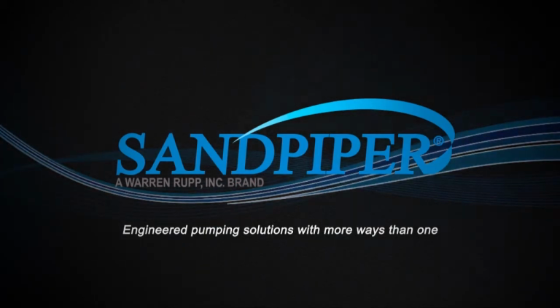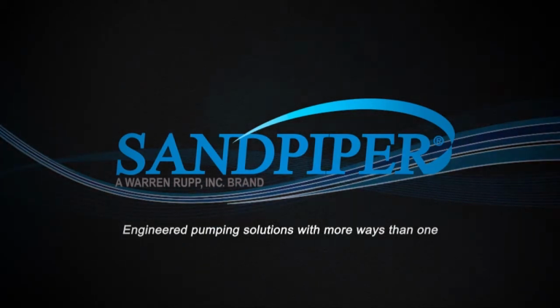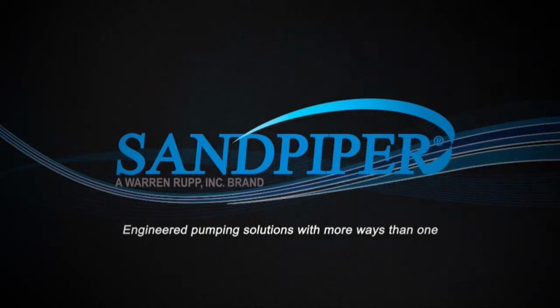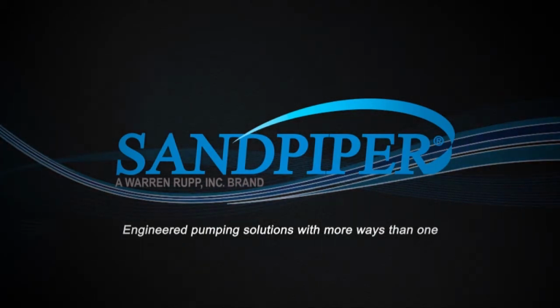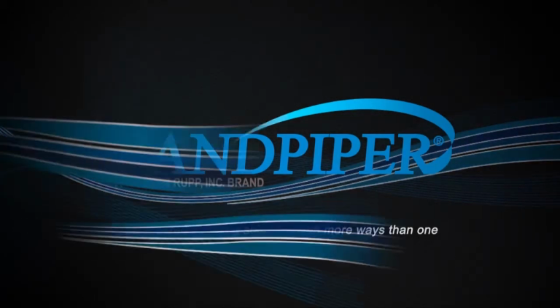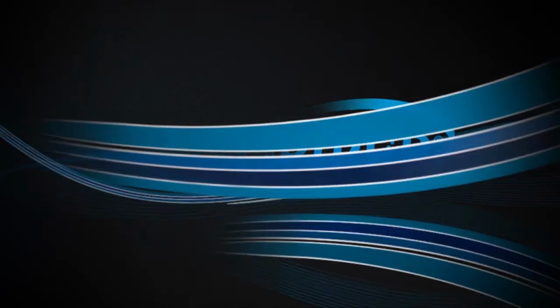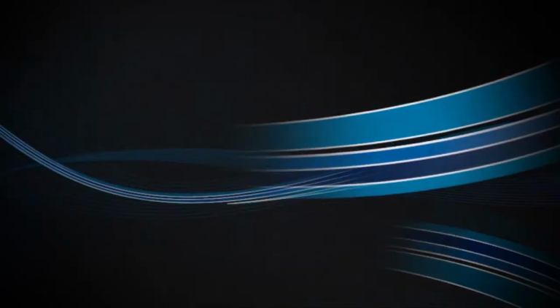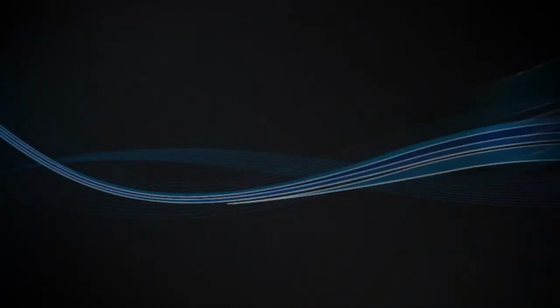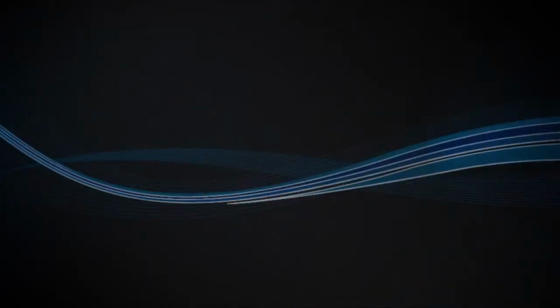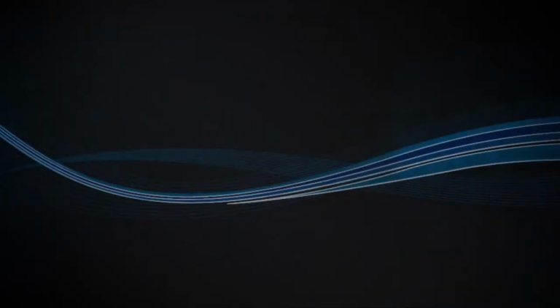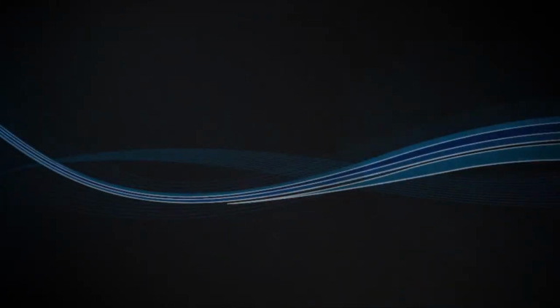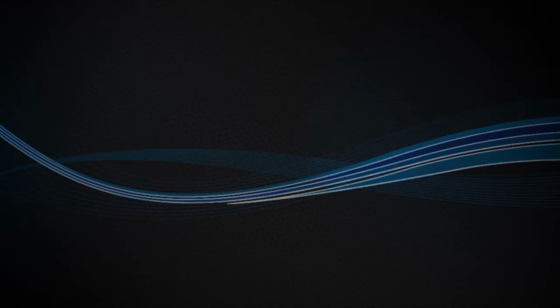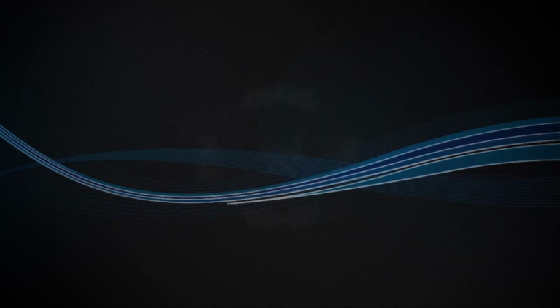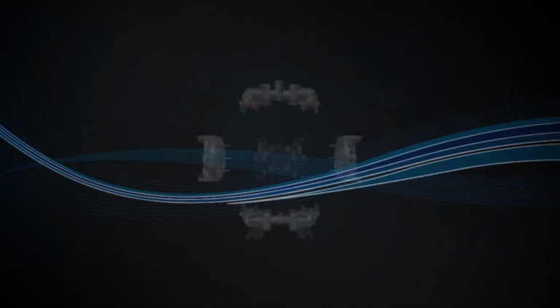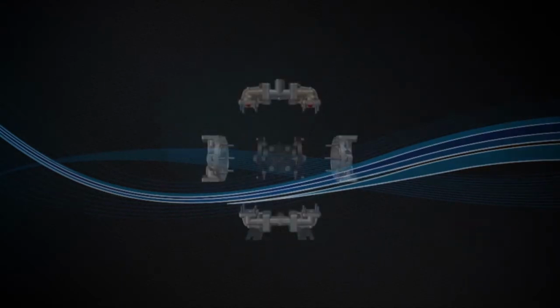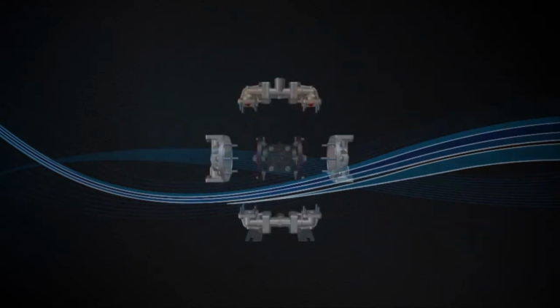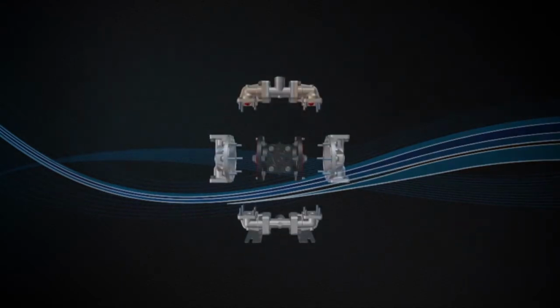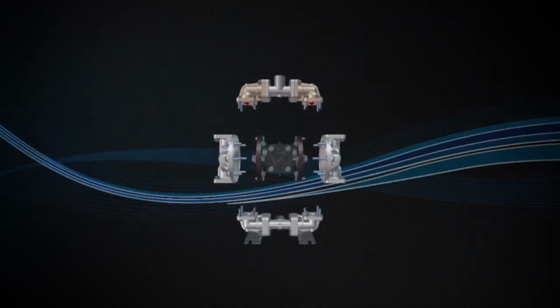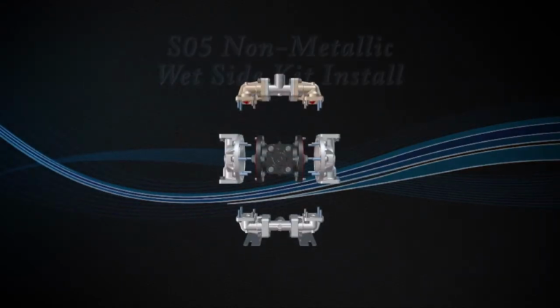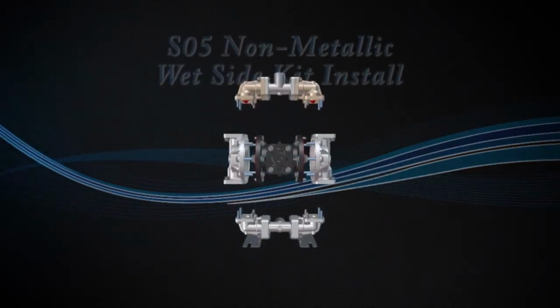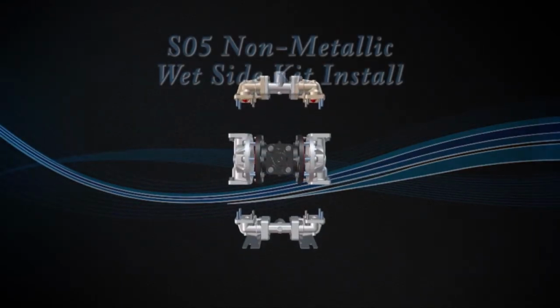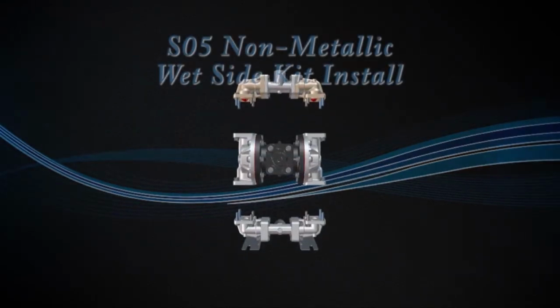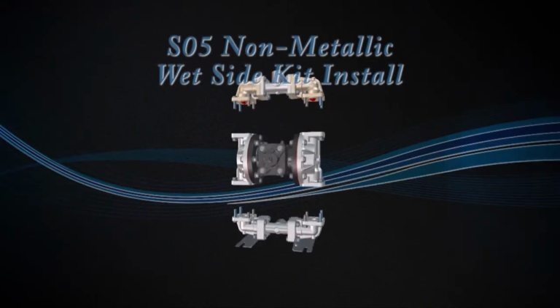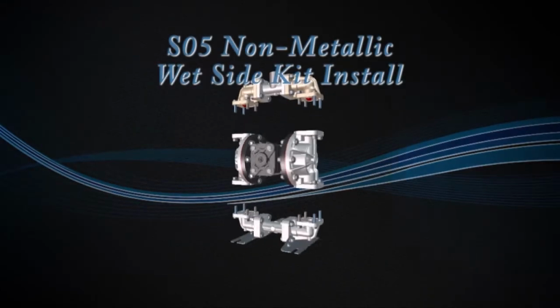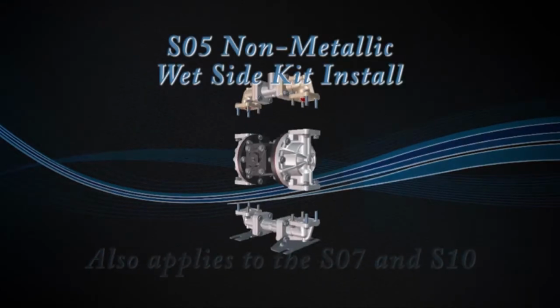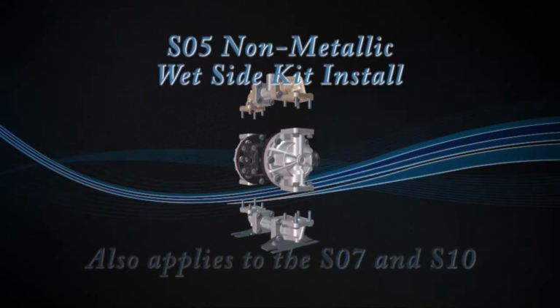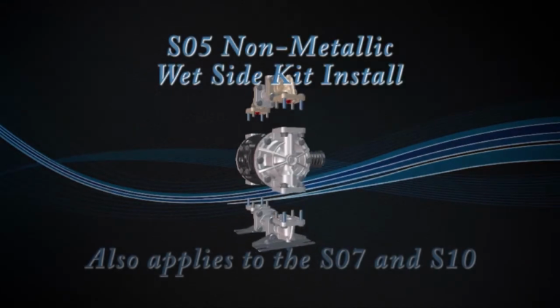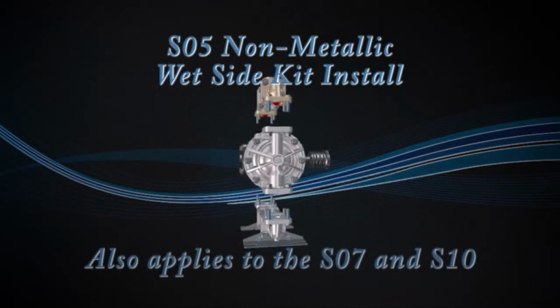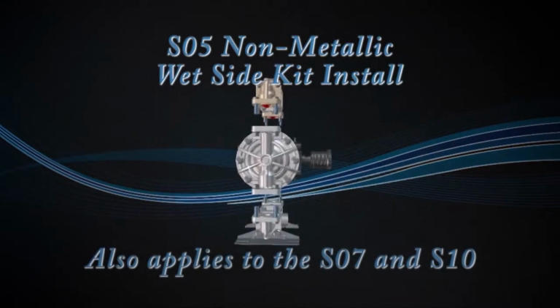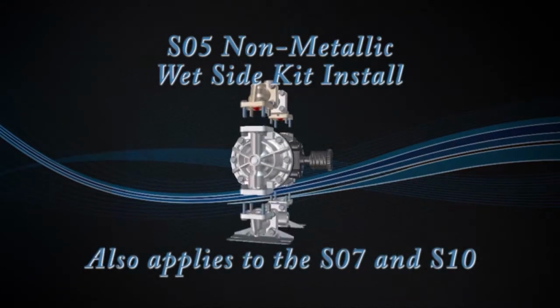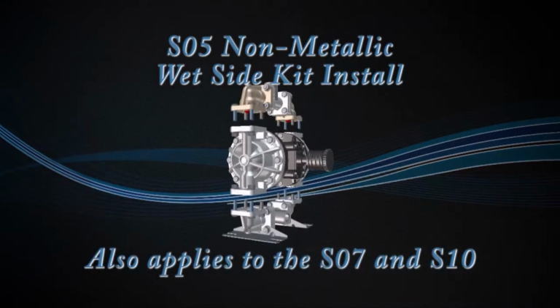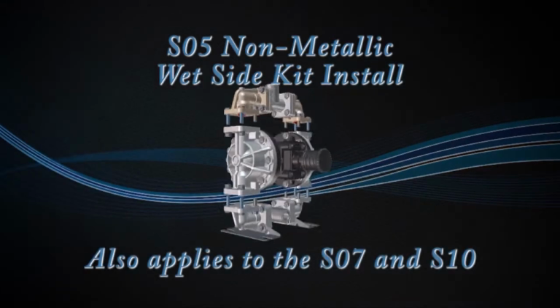Hello, Joe O'Connell, Sandpiper Pump. Today we're going to show you how to put a wet end kit in our SO5 non-metallic.